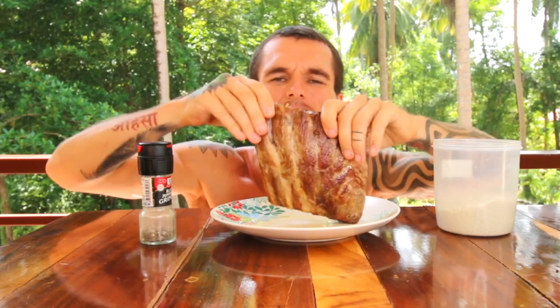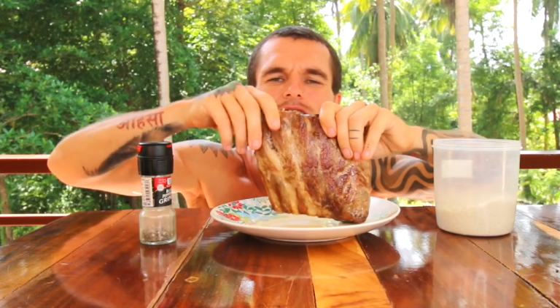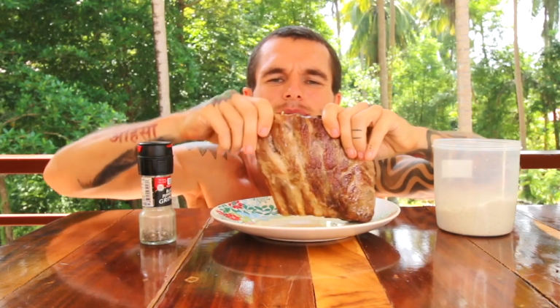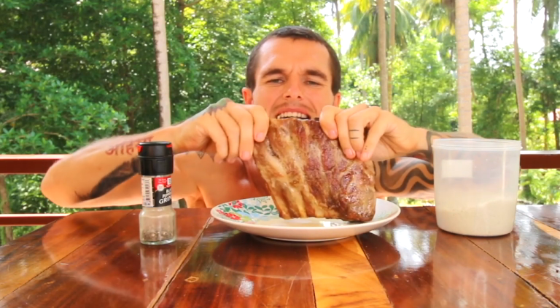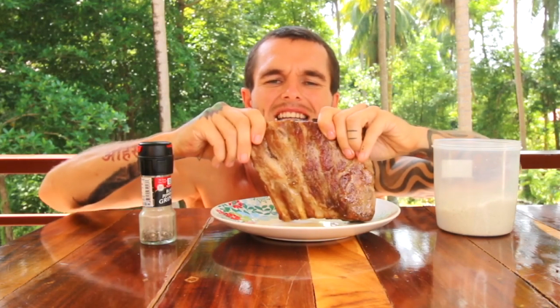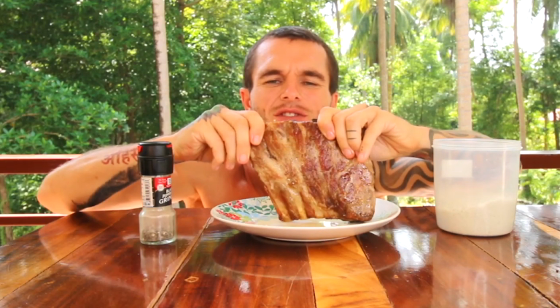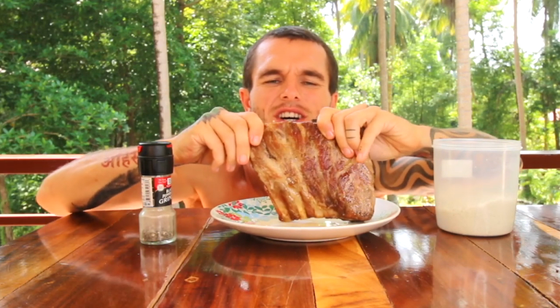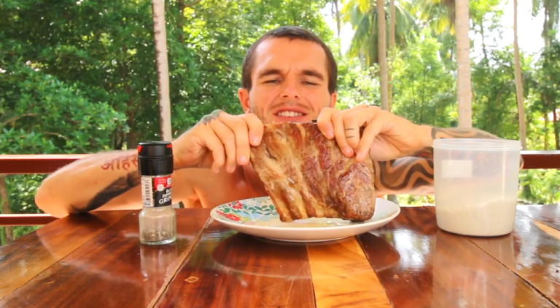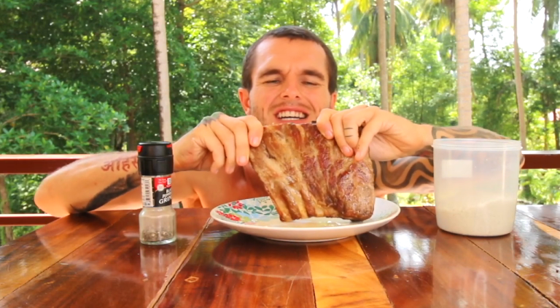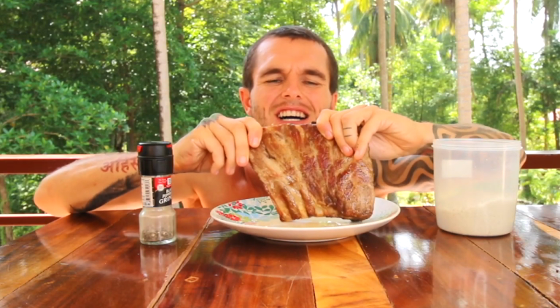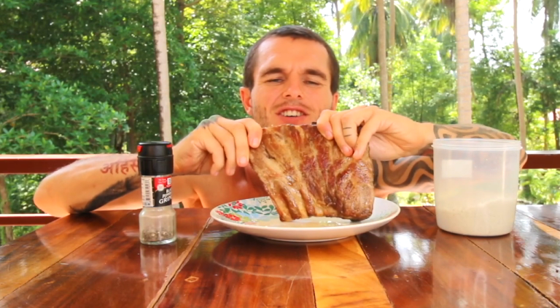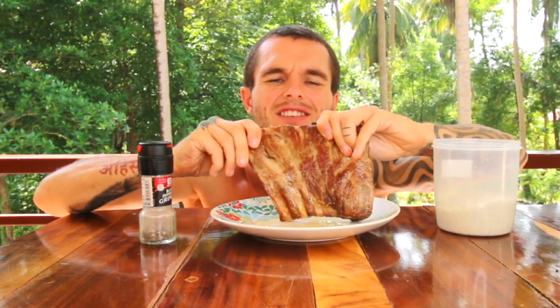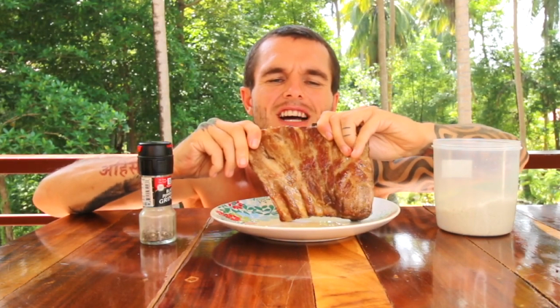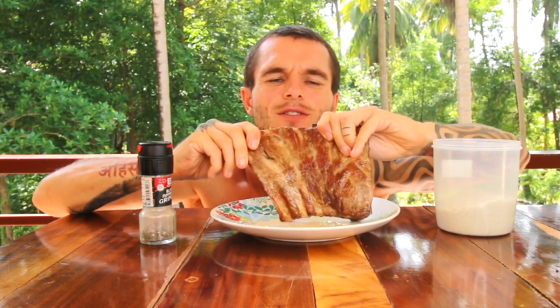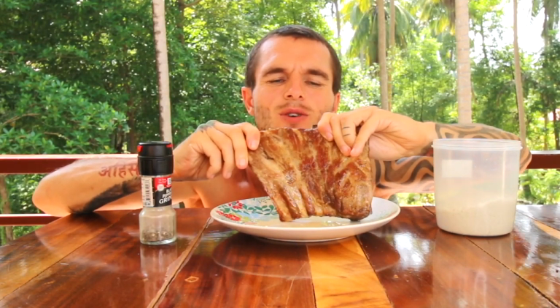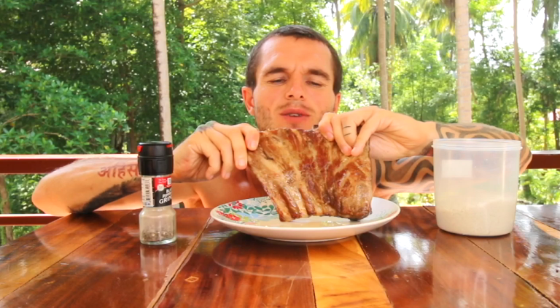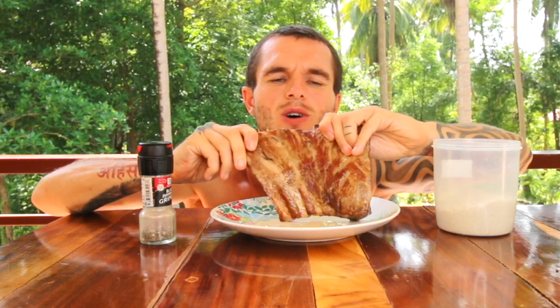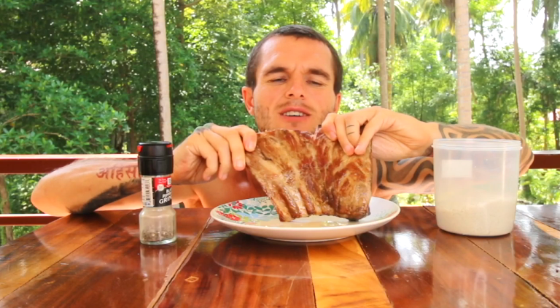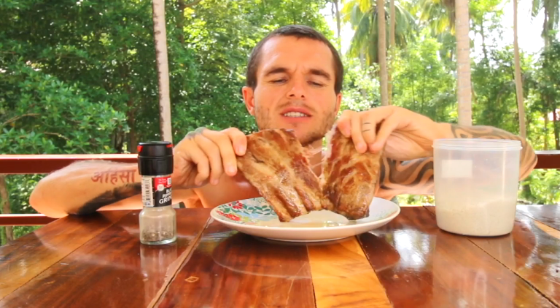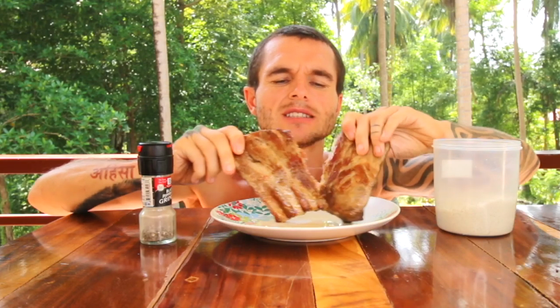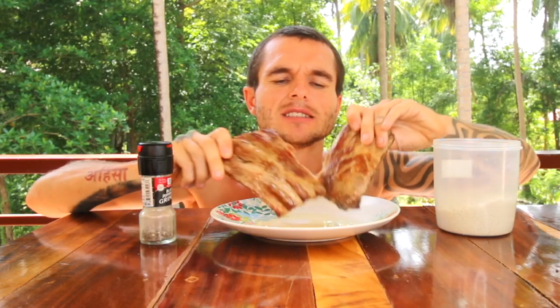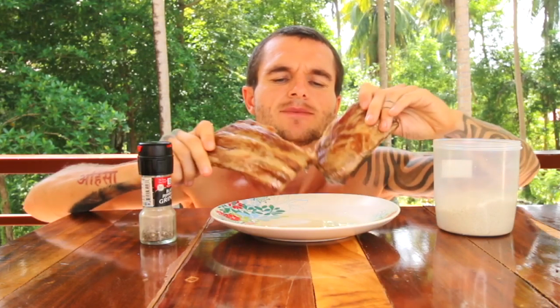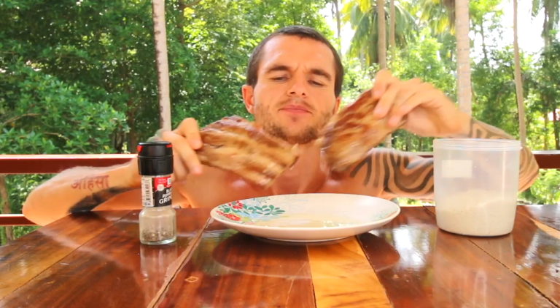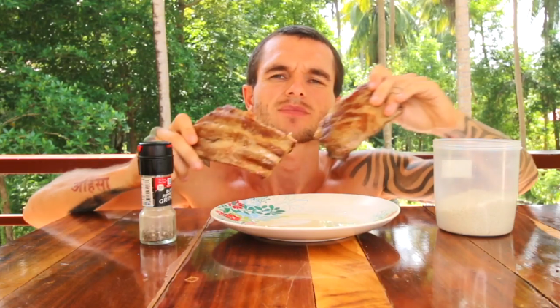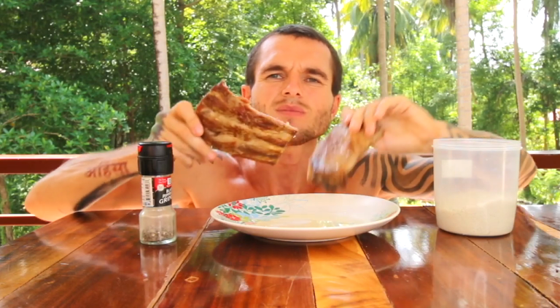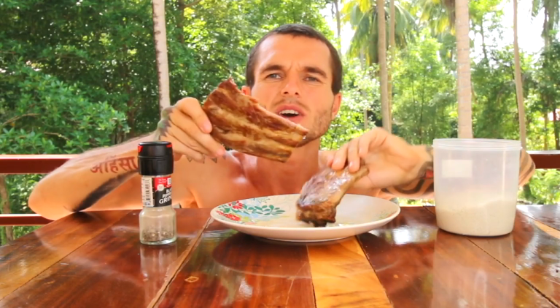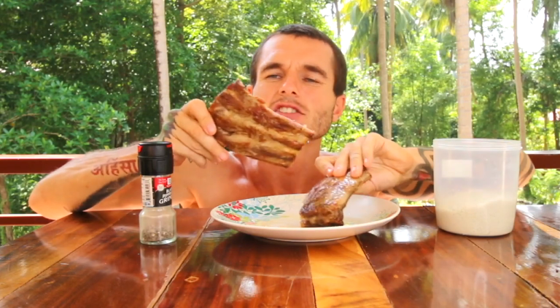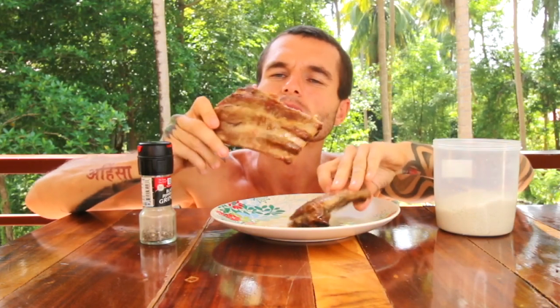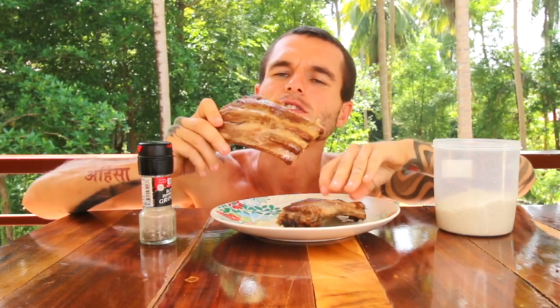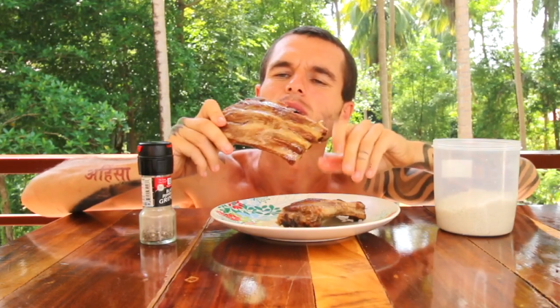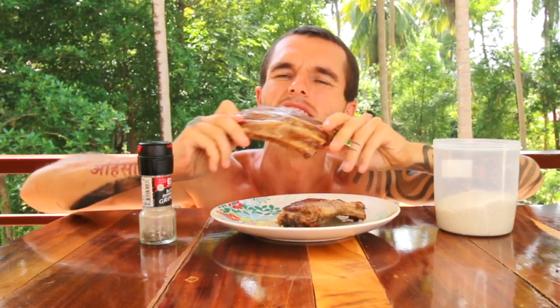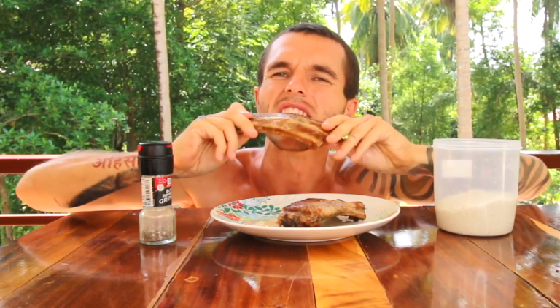I'm going to try and break it off with my hands first. I cooked these in the oven for quite a while. That actually breaks off quite easily.